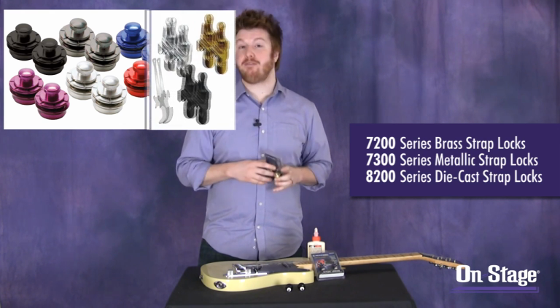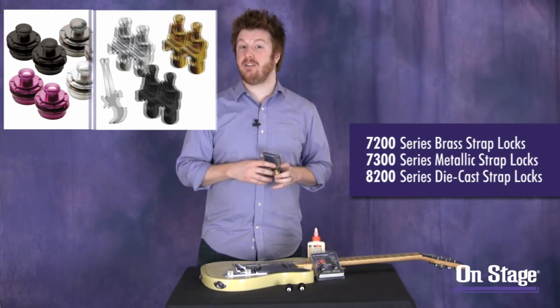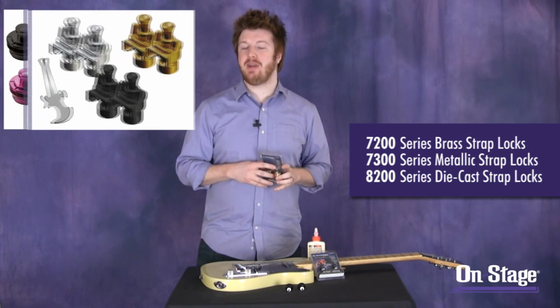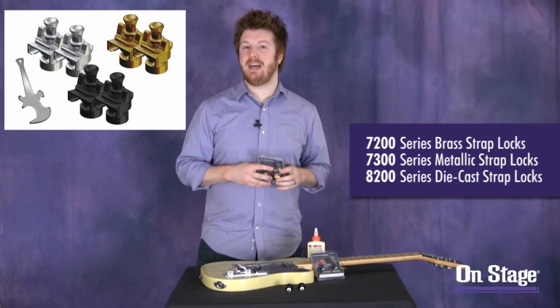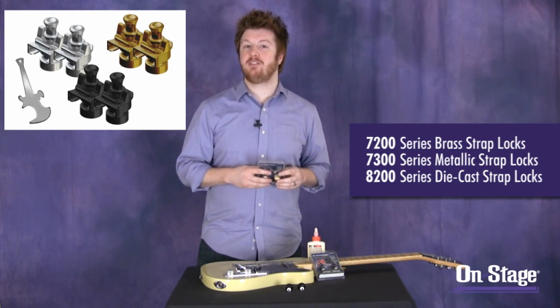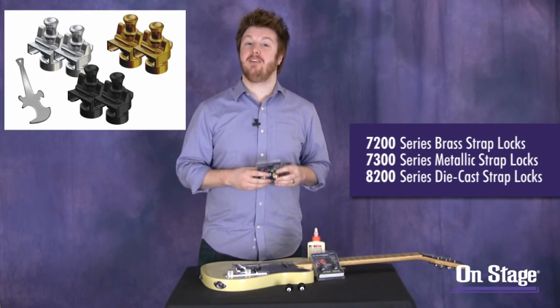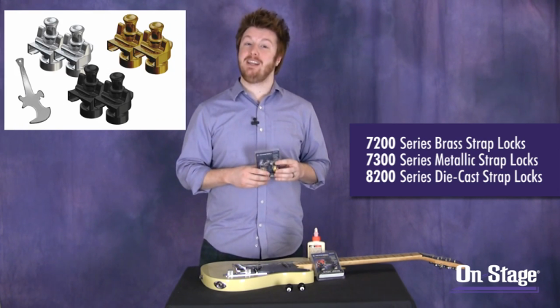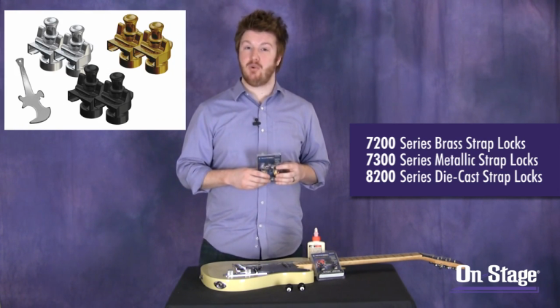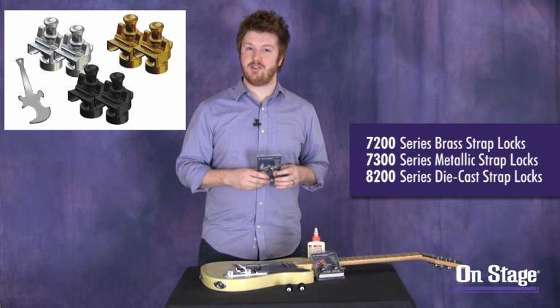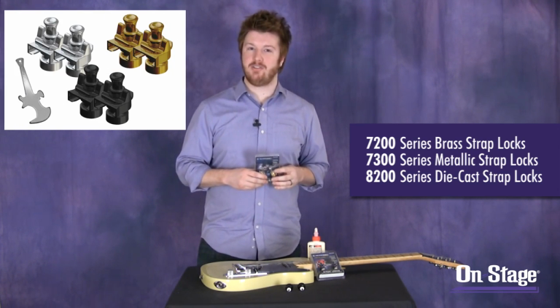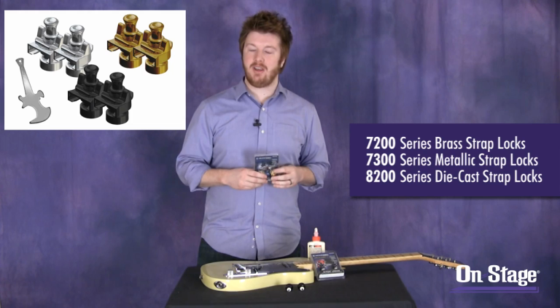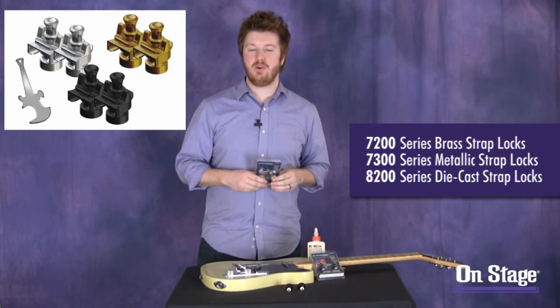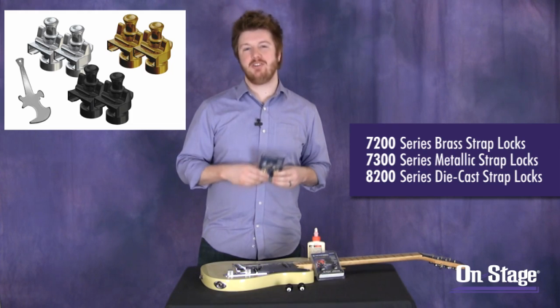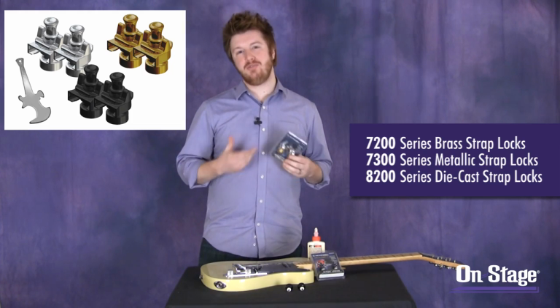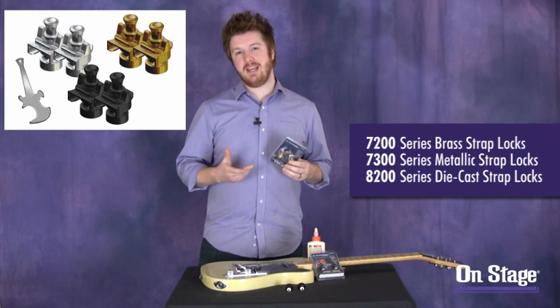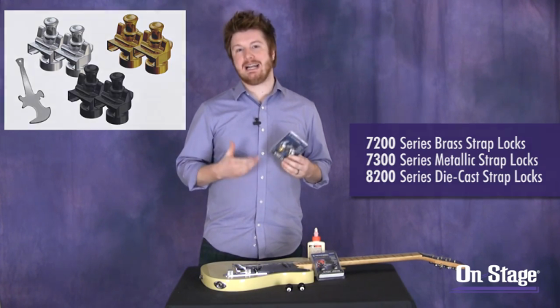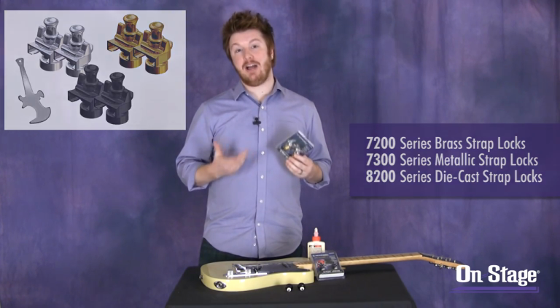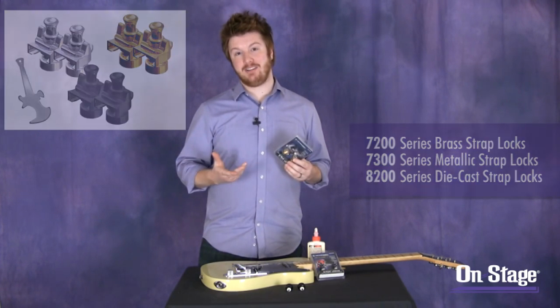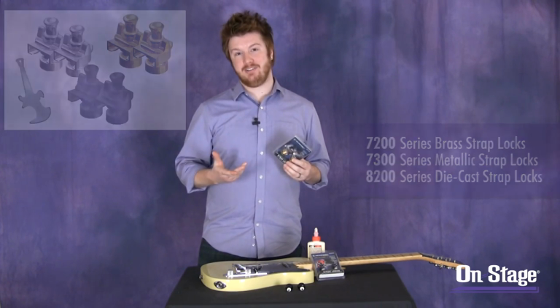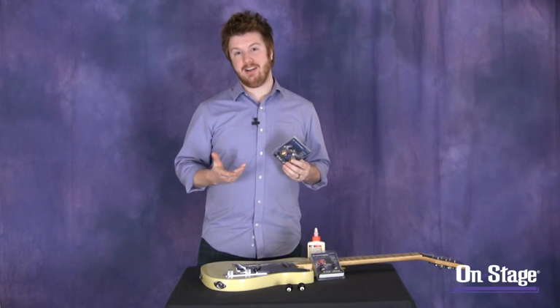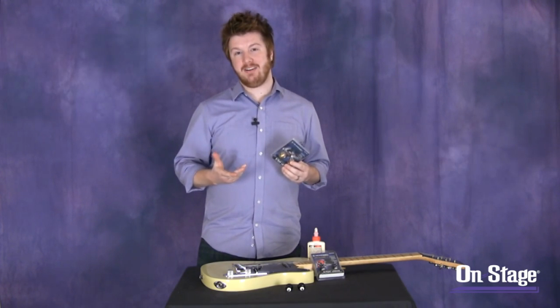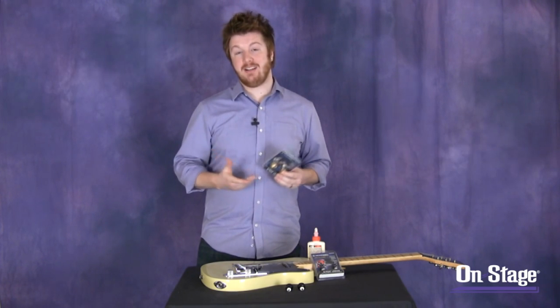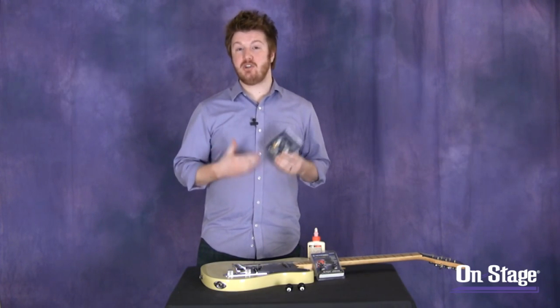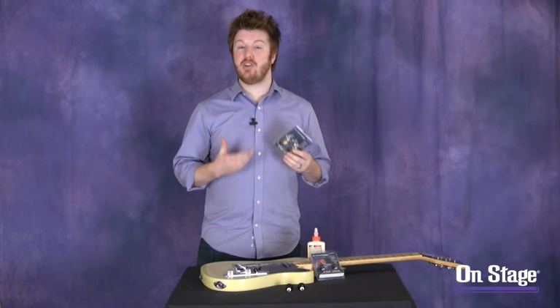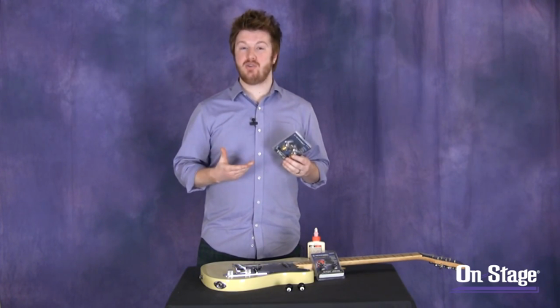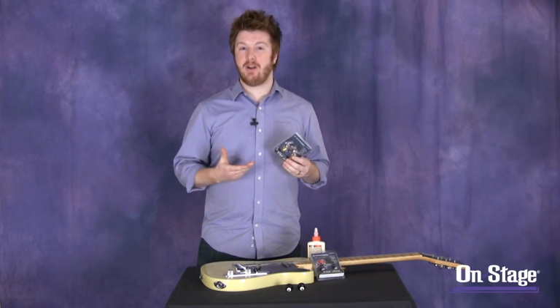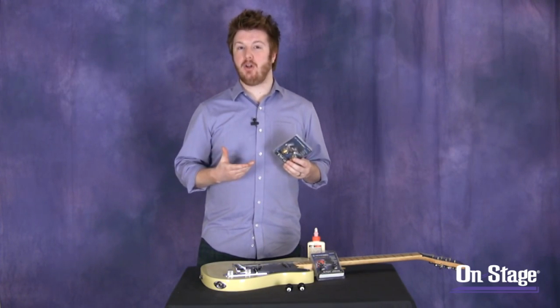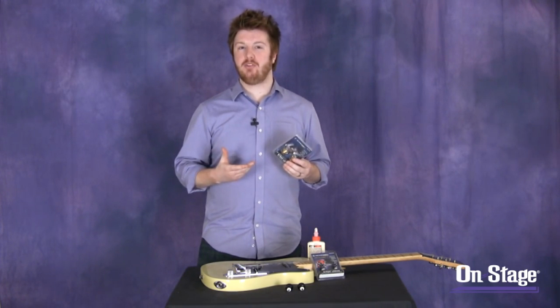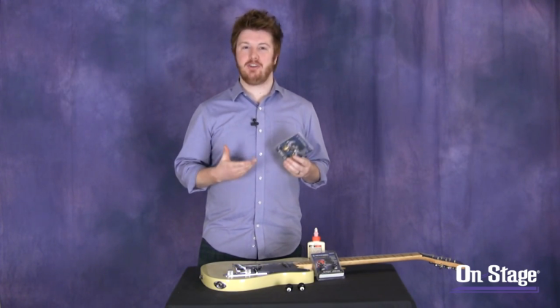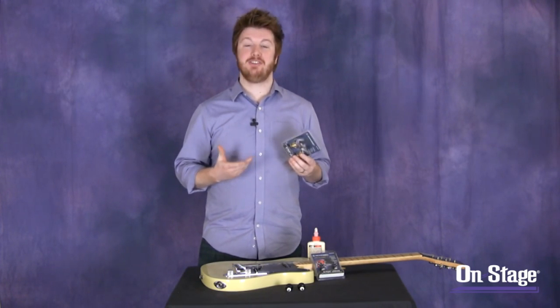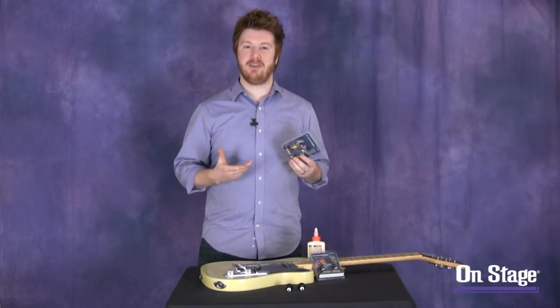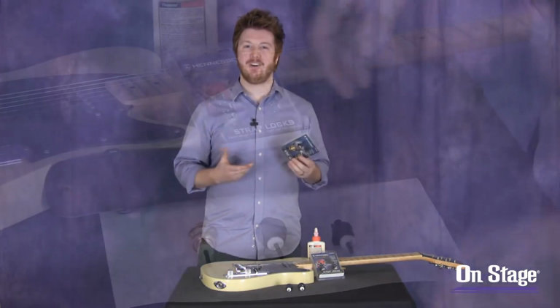Finally, we have the NSL 8200s, which is a new take on a classic design. Let me show you each one up close so you can see how they work.